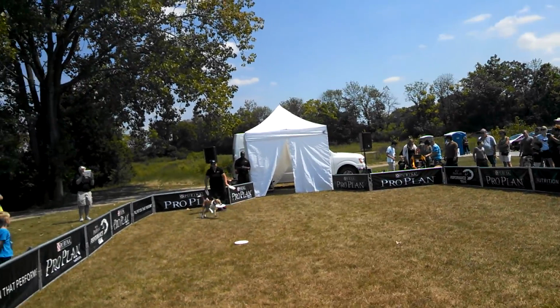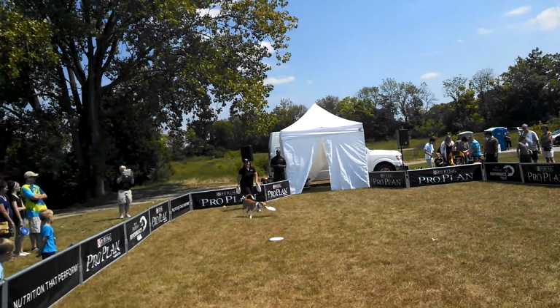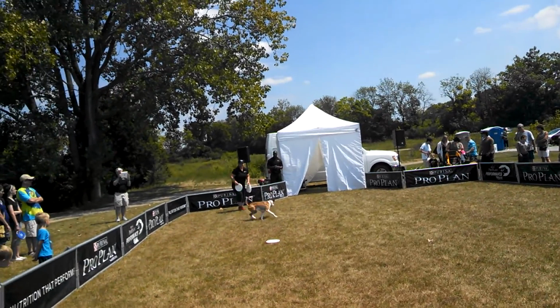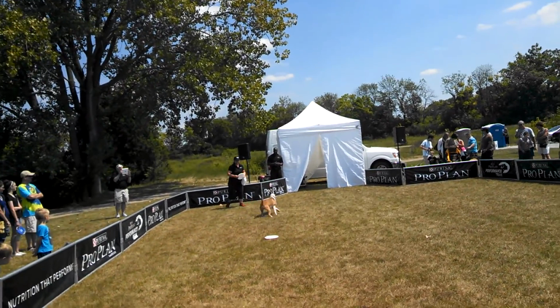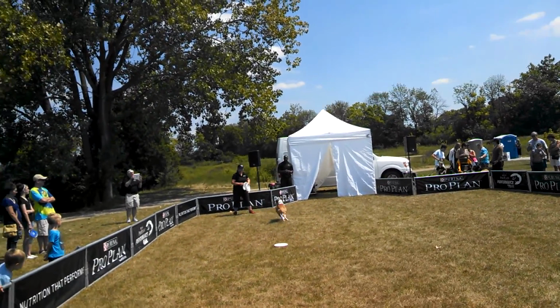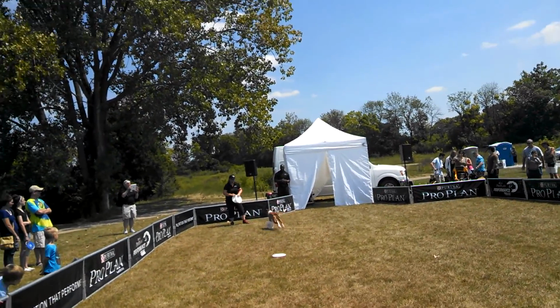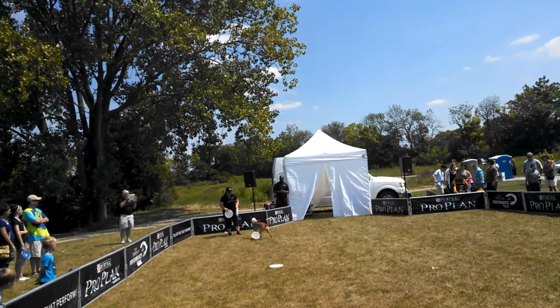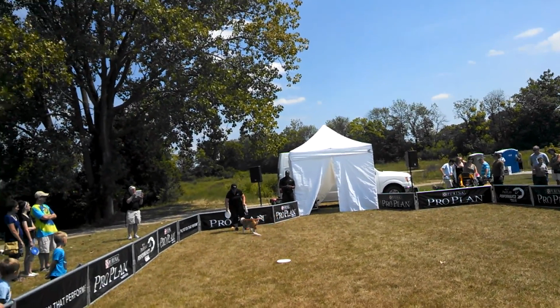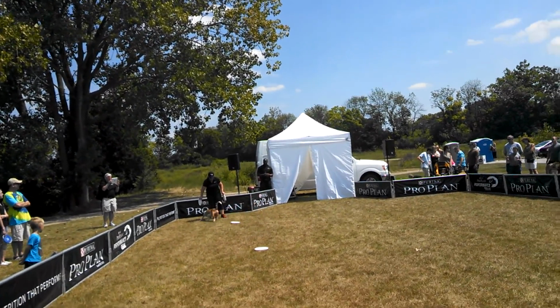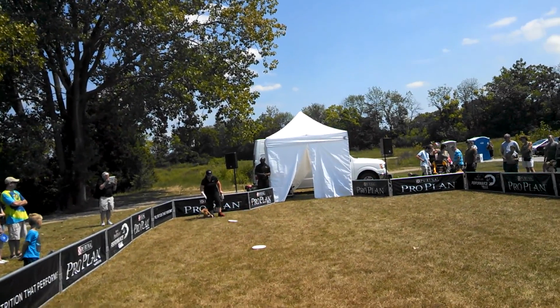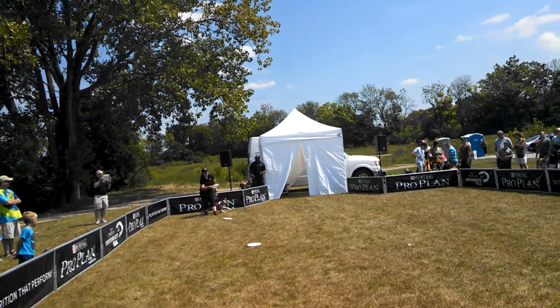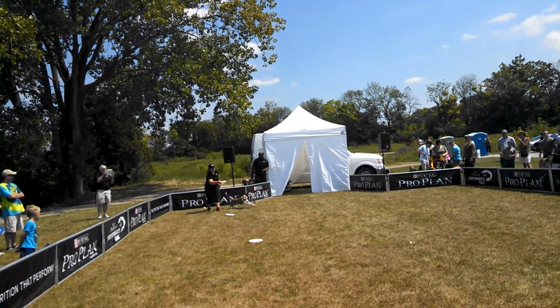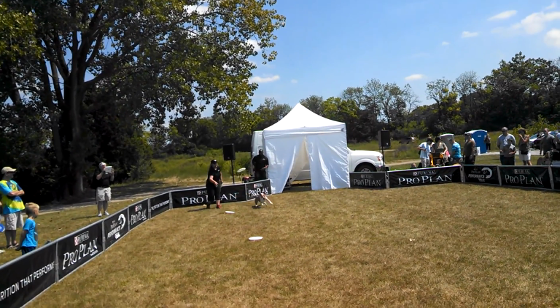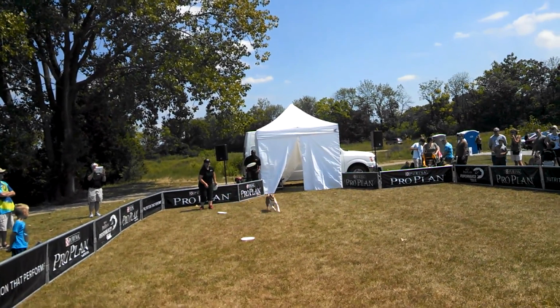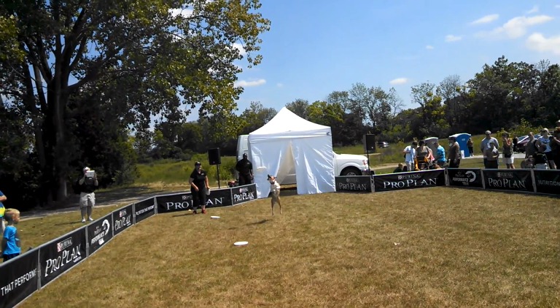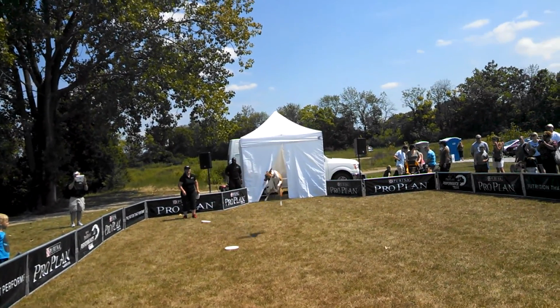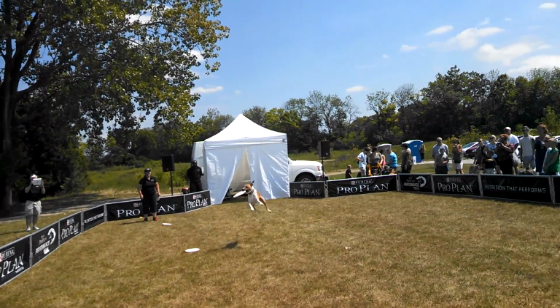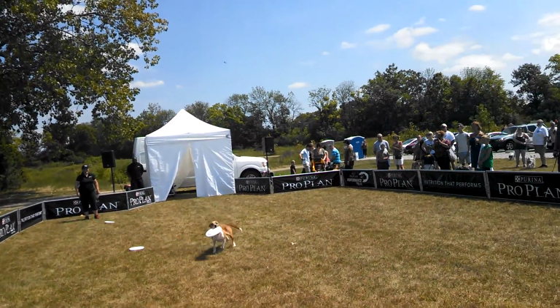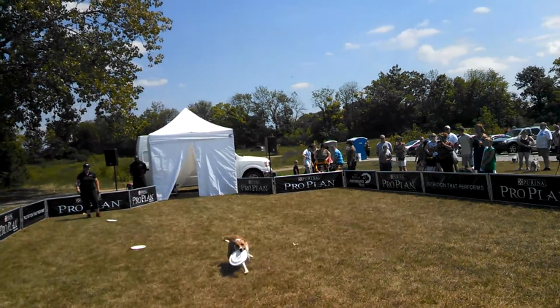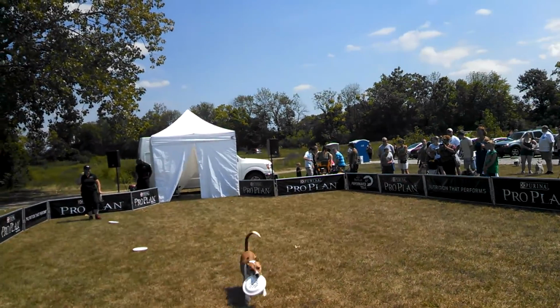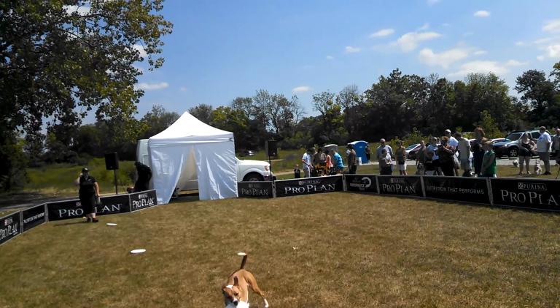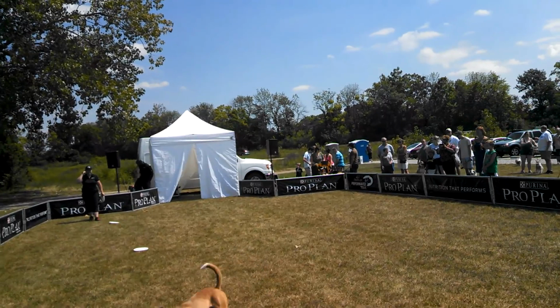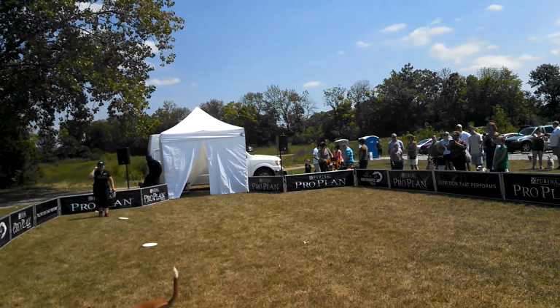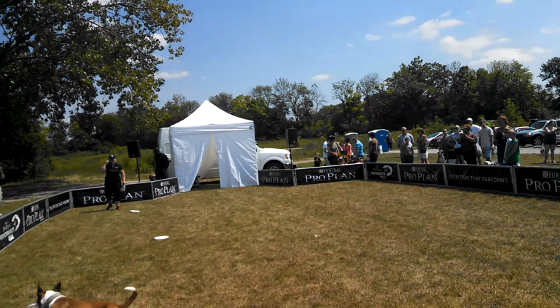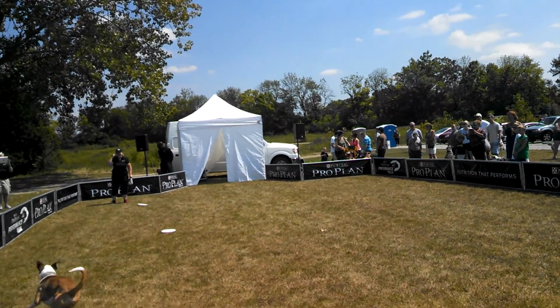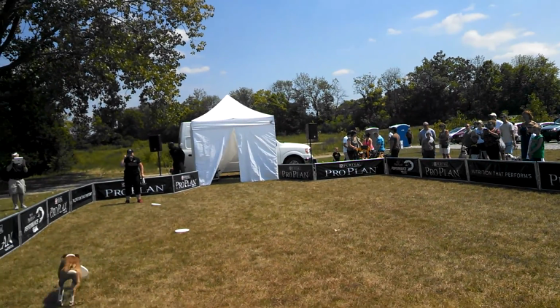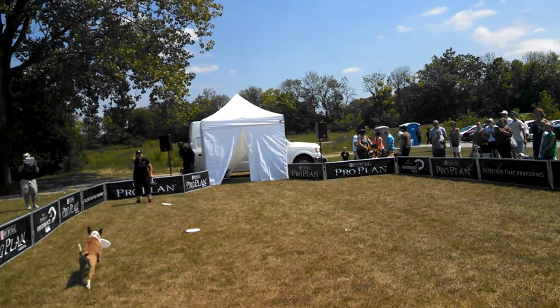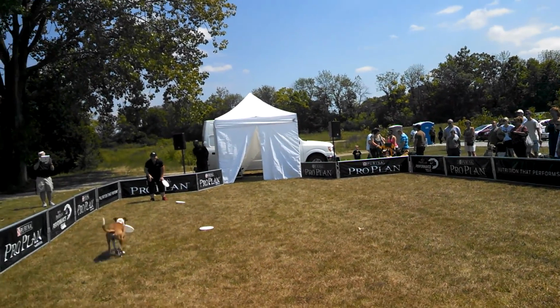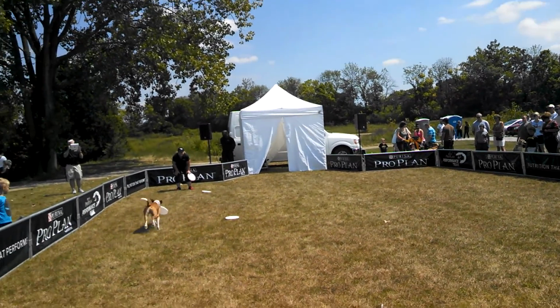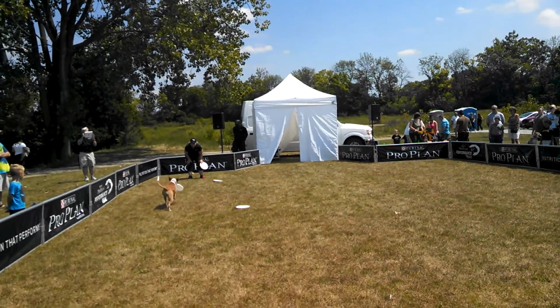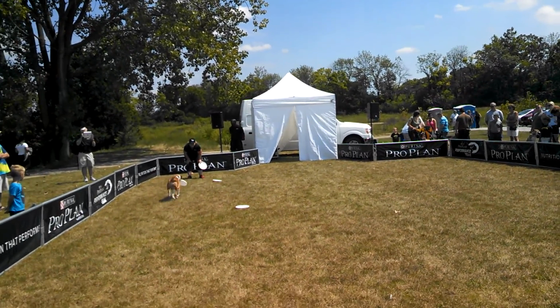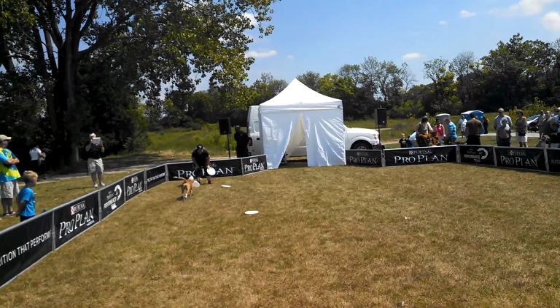You ready, Mama? Go about halfway down. Very nice, buddy. Good job.